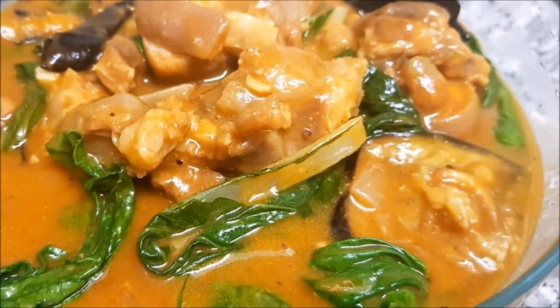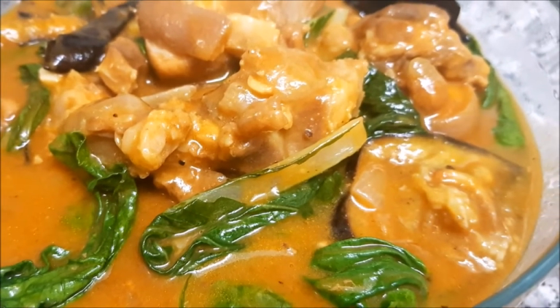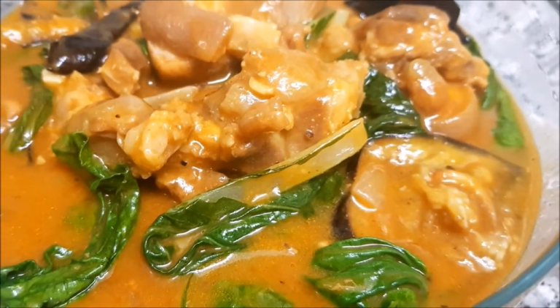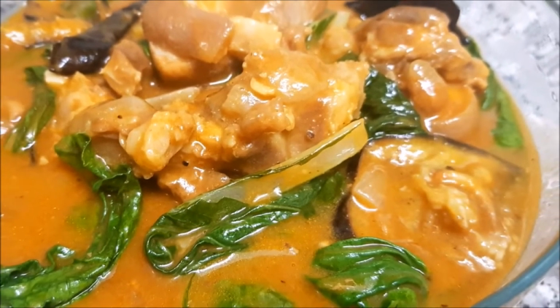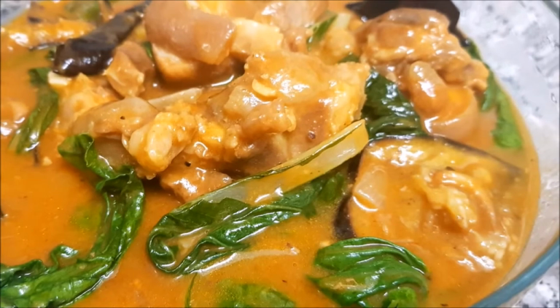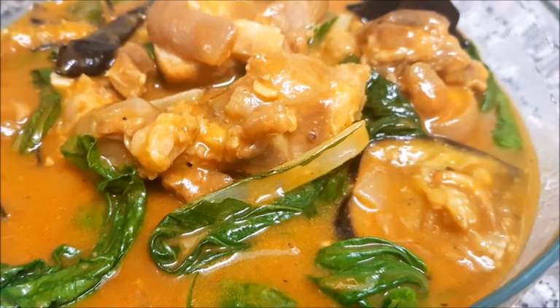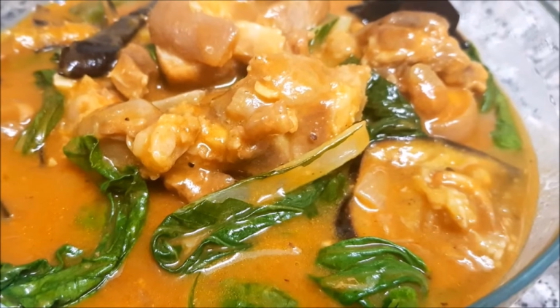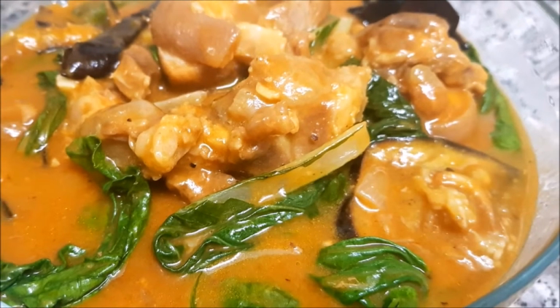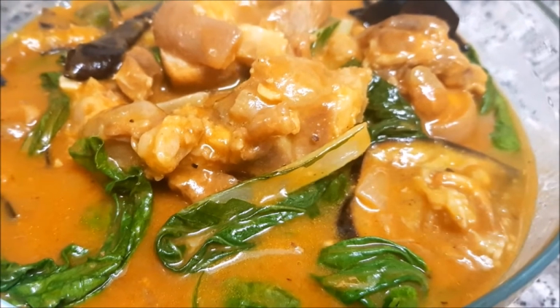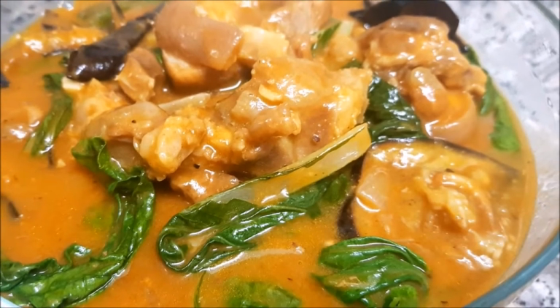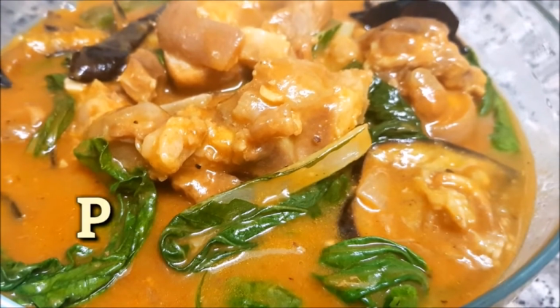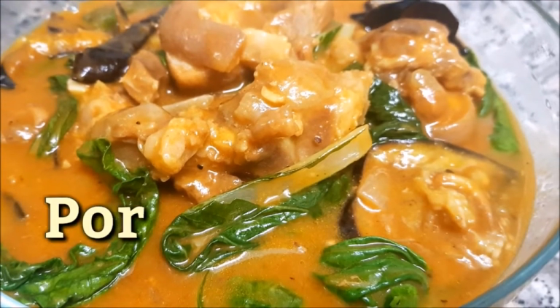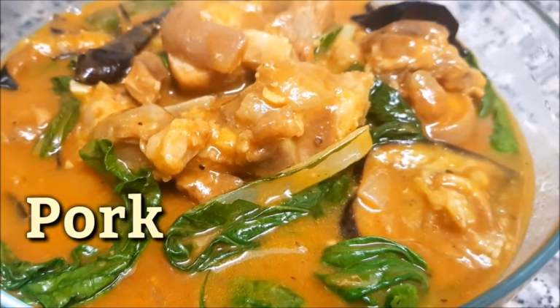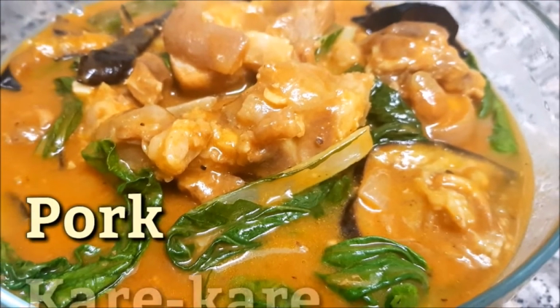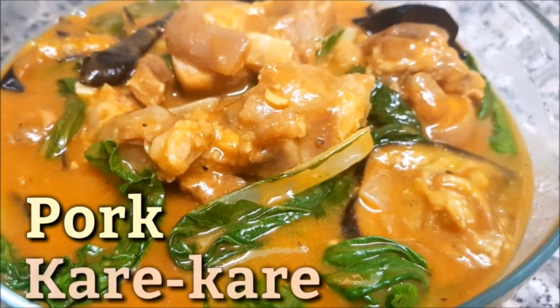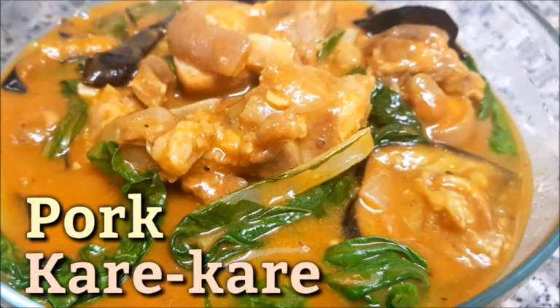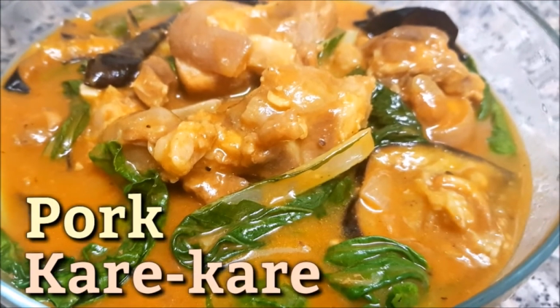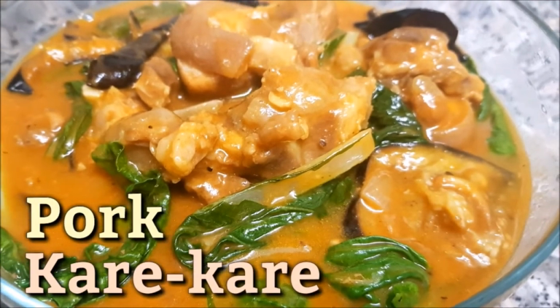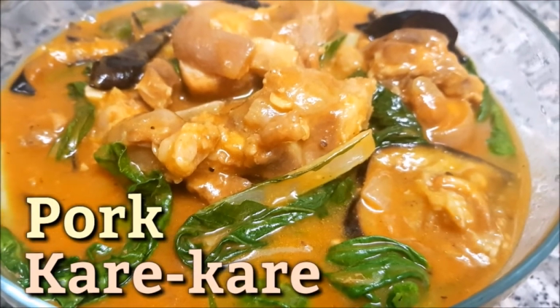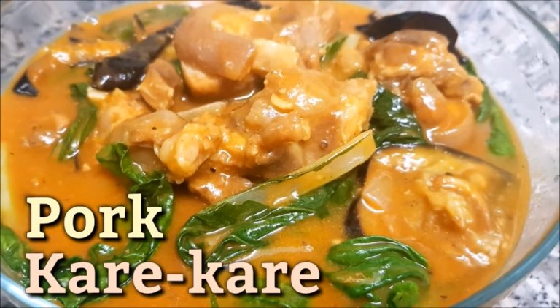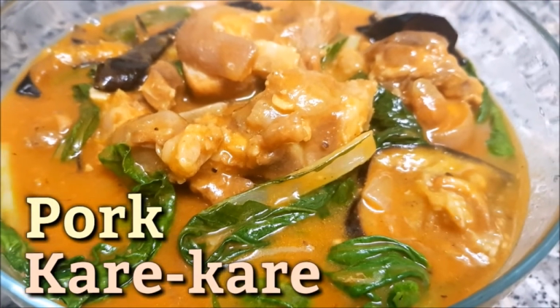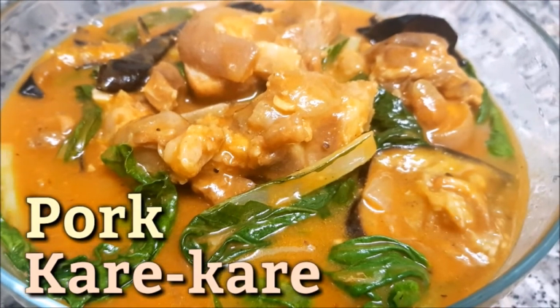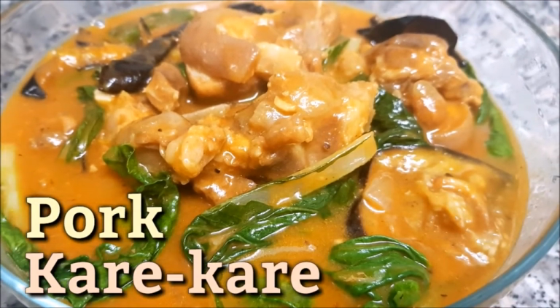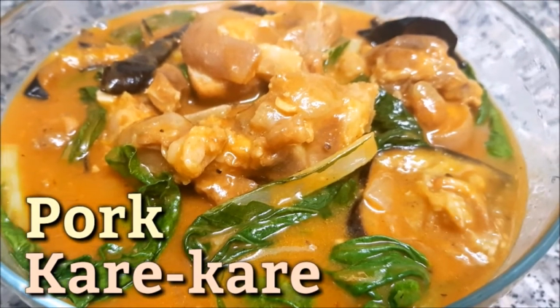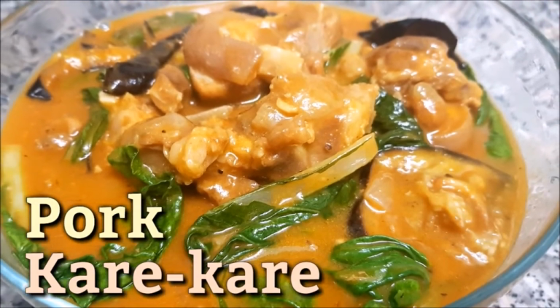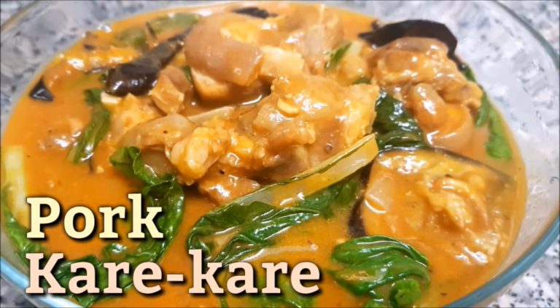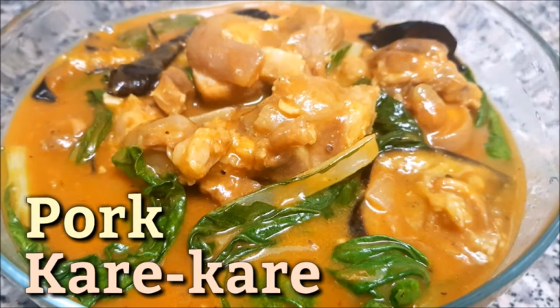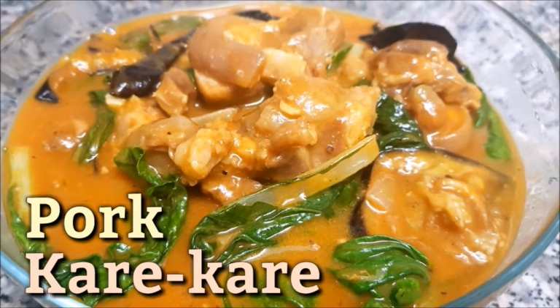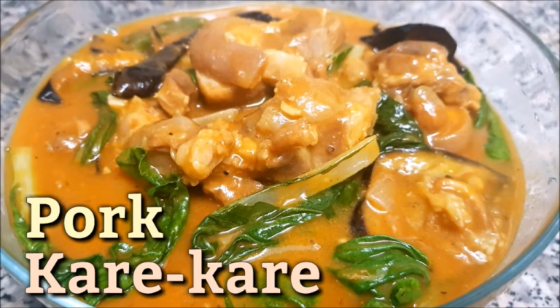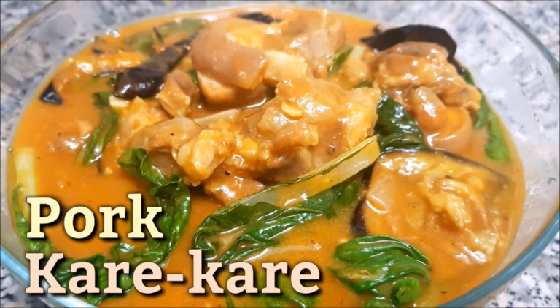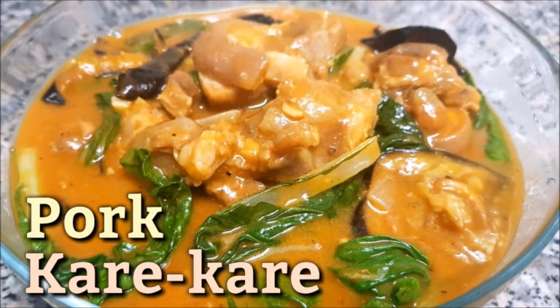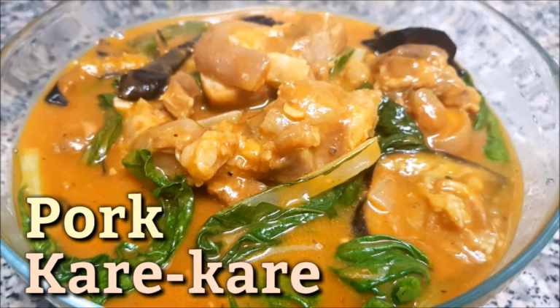Hi guys, welcome back to my channel. For today's video, I'm going to cook one of the most popular Pinoy food. We call it pork kare-kare.